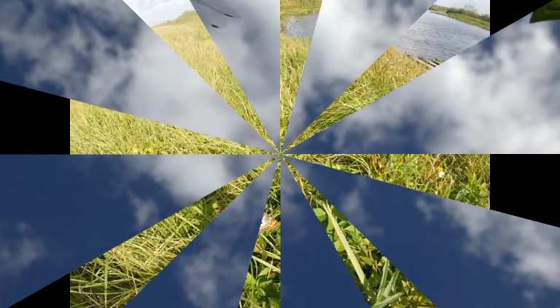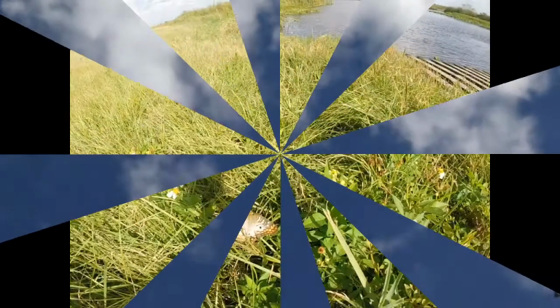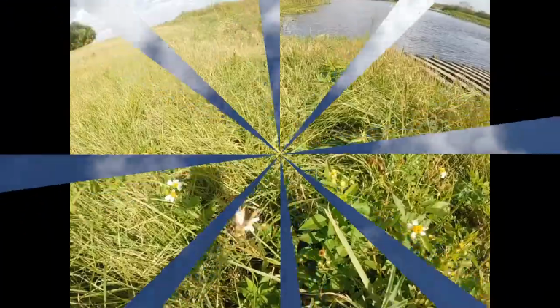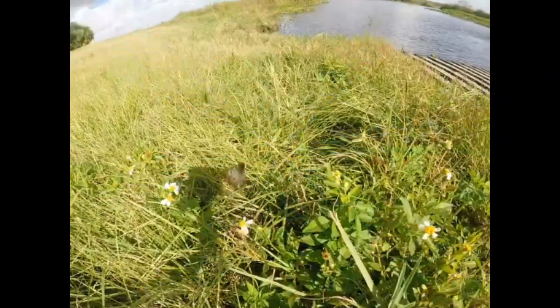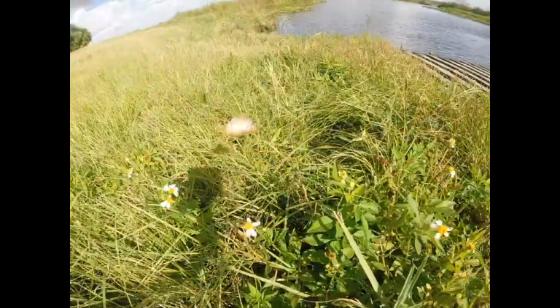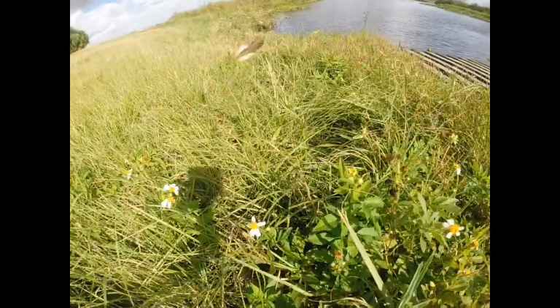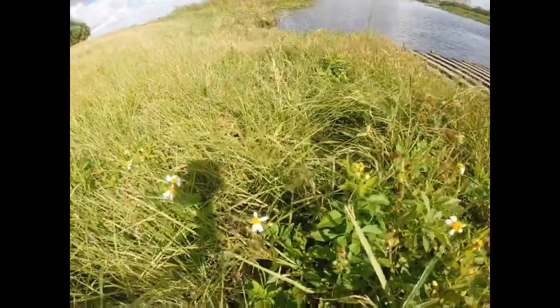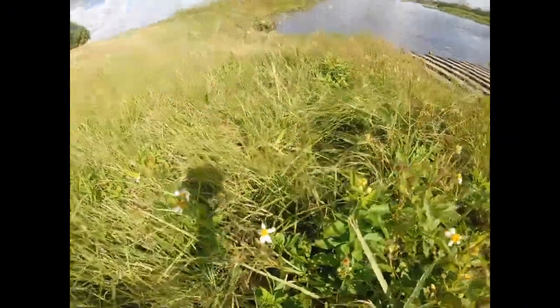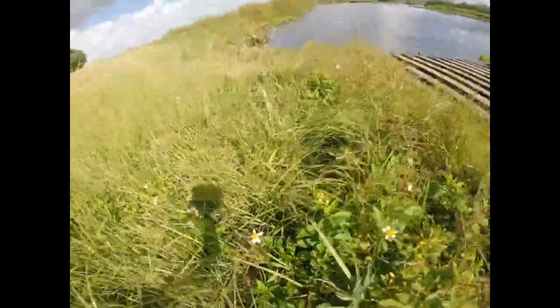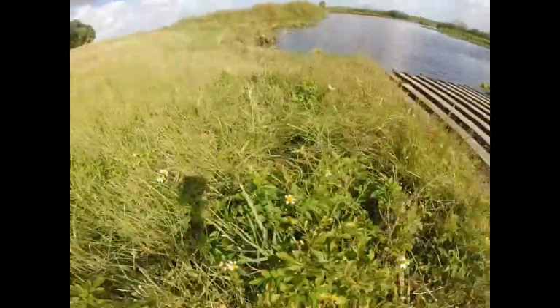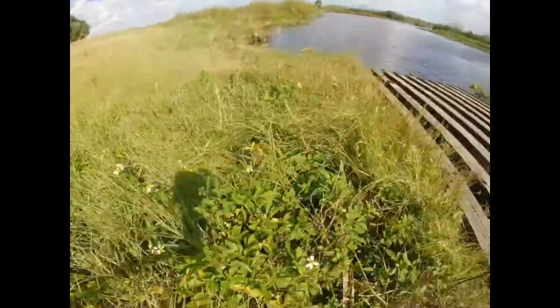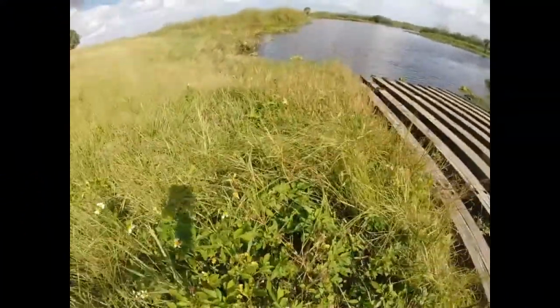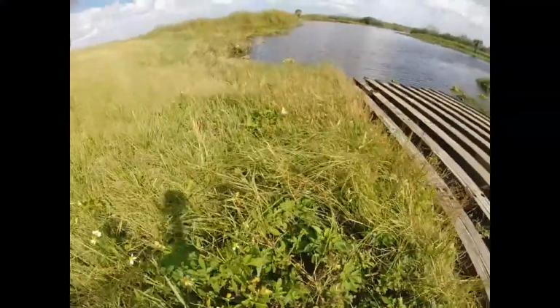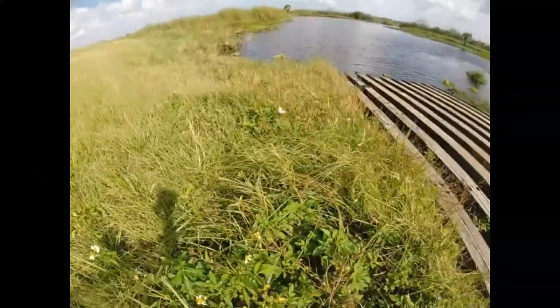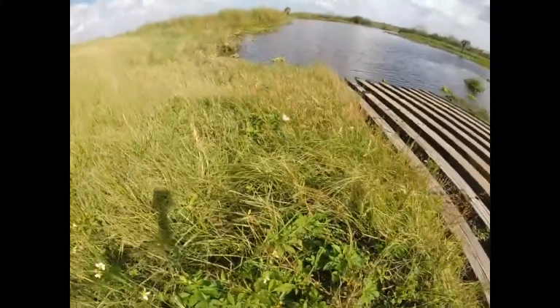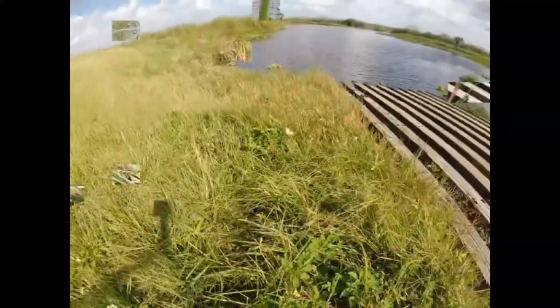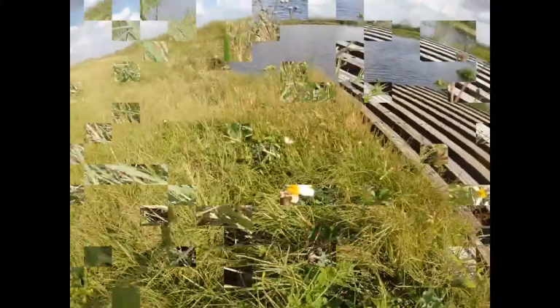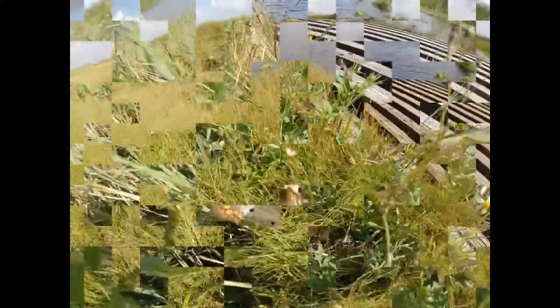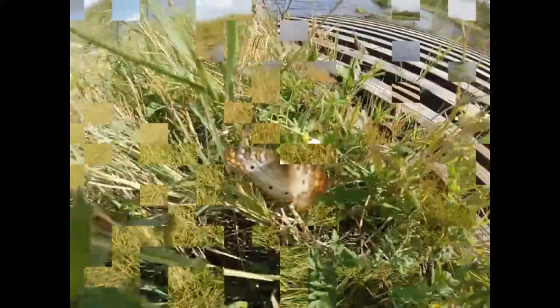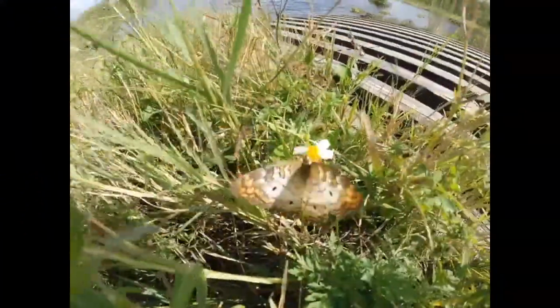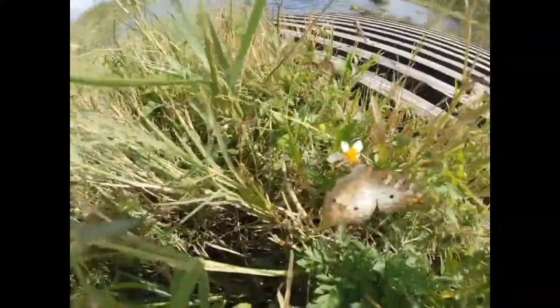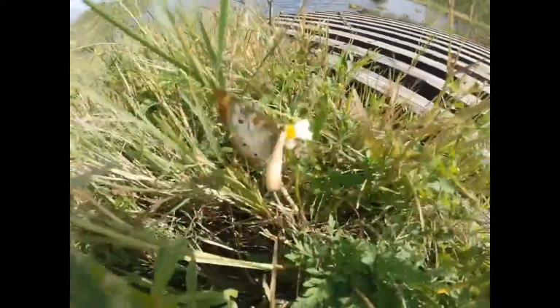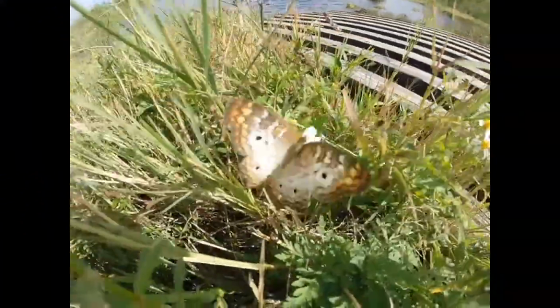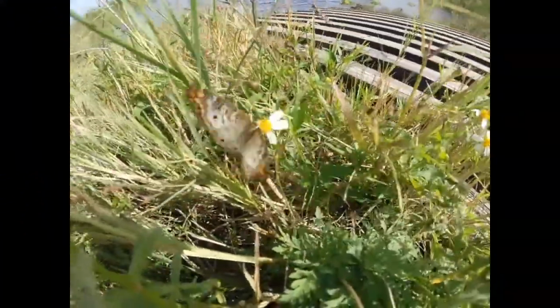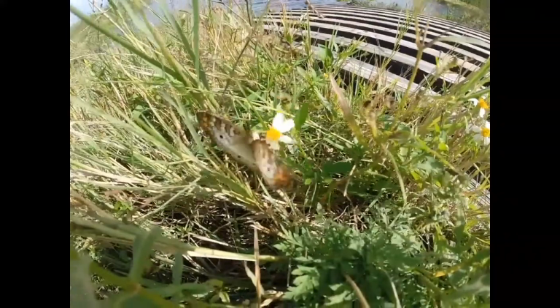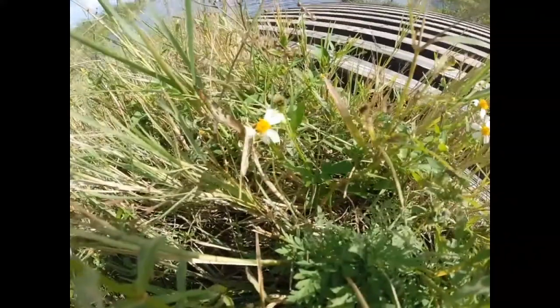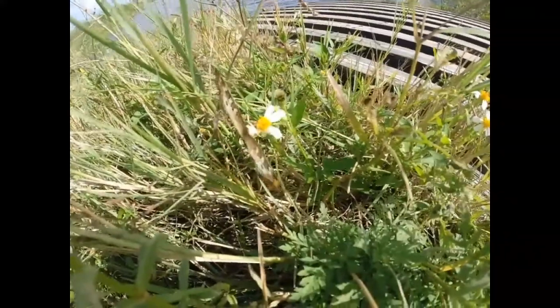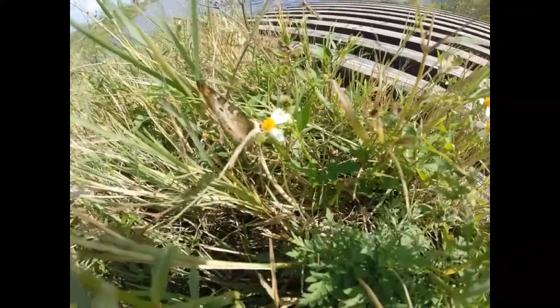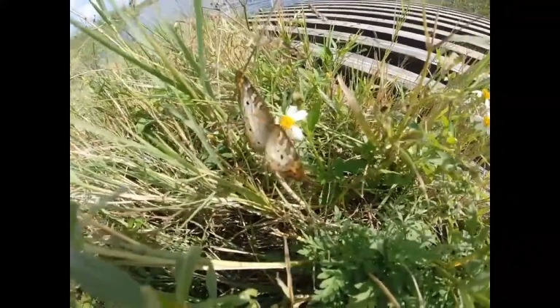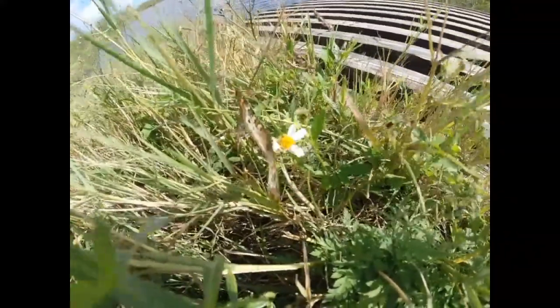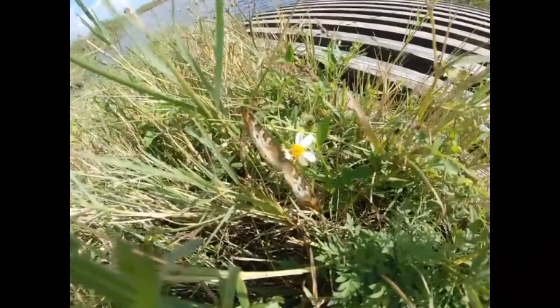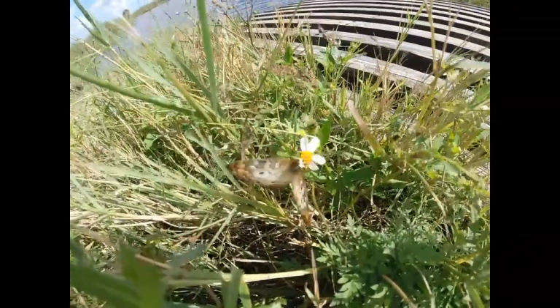On a windy day out by the St. Johns River, I got this footage of some butterflies. This poor guy gets blown off his flower.